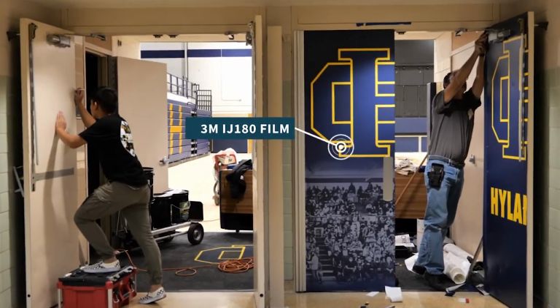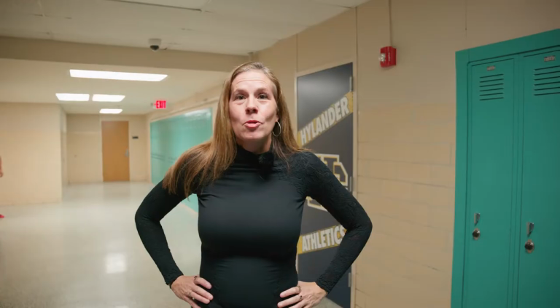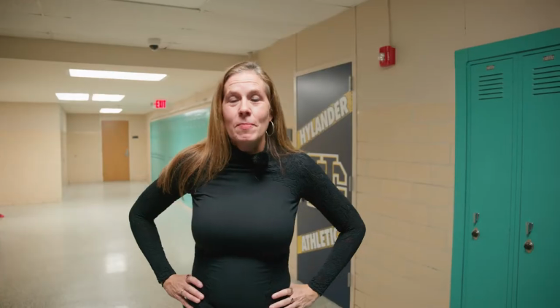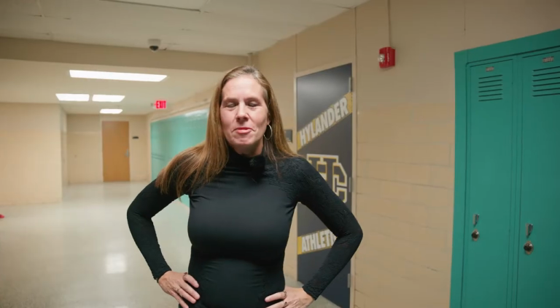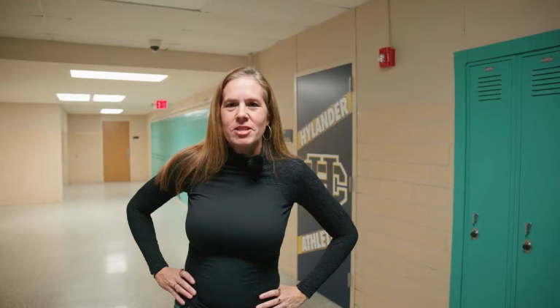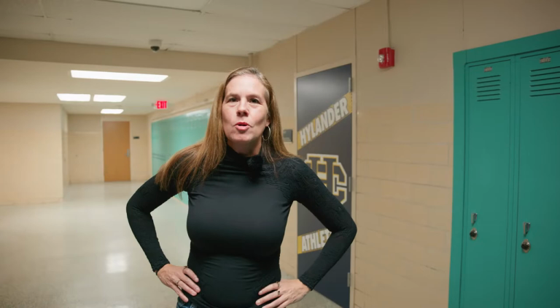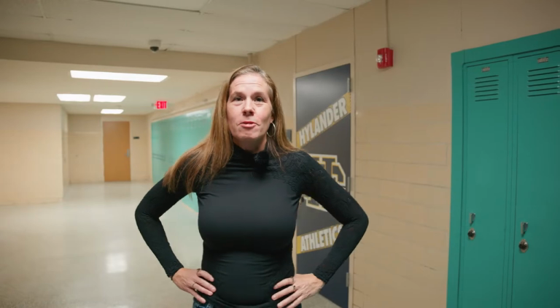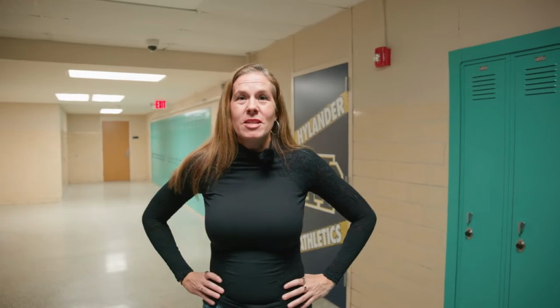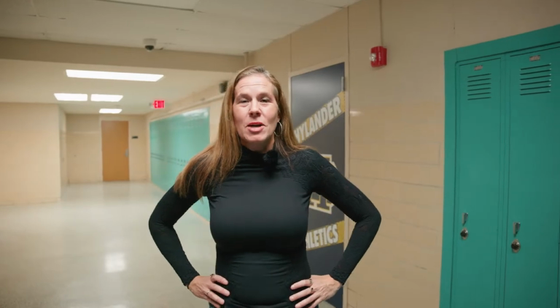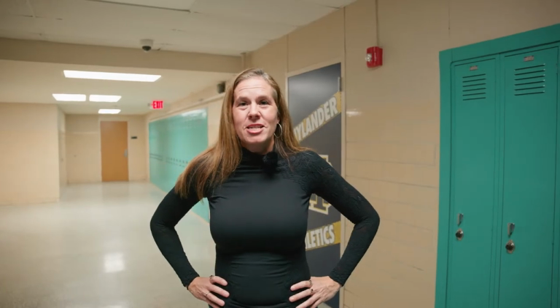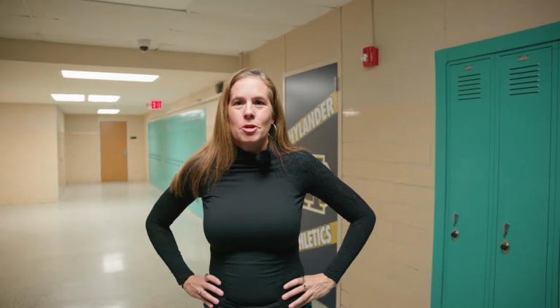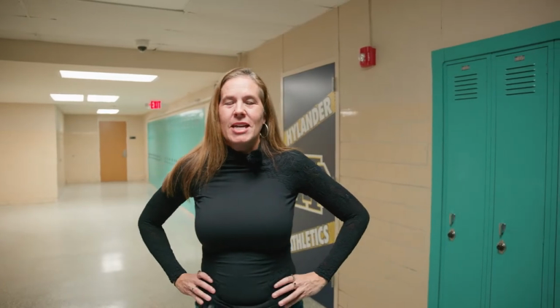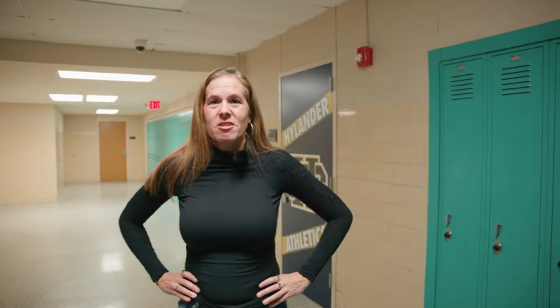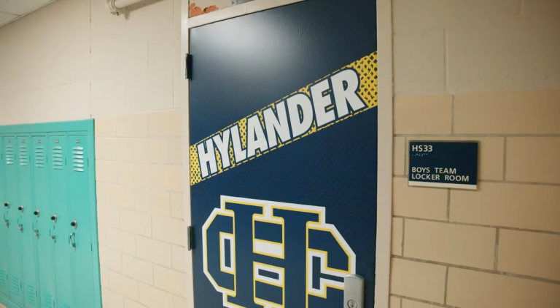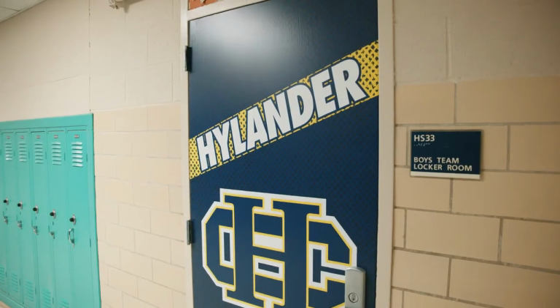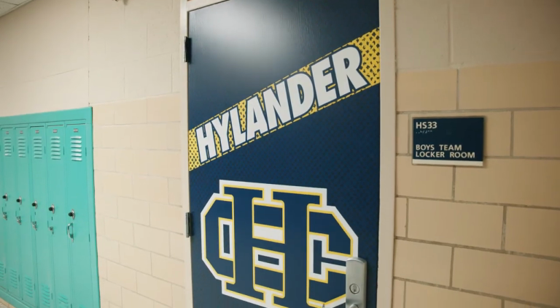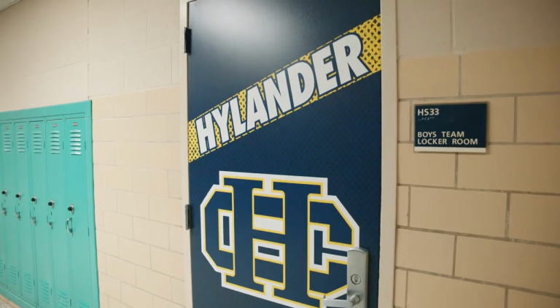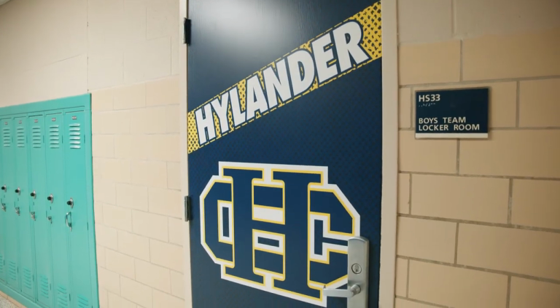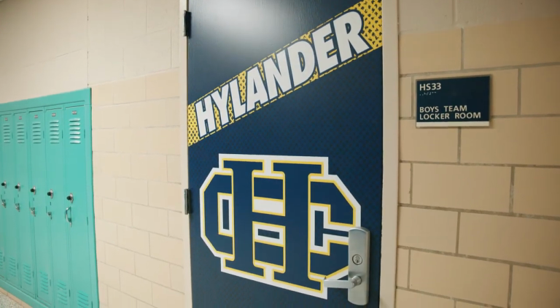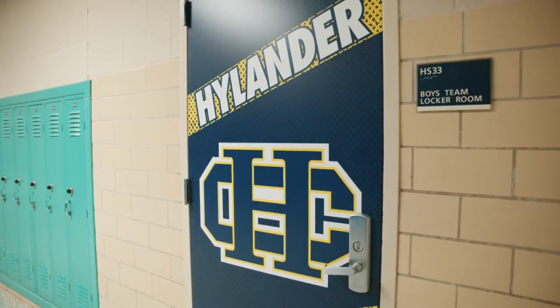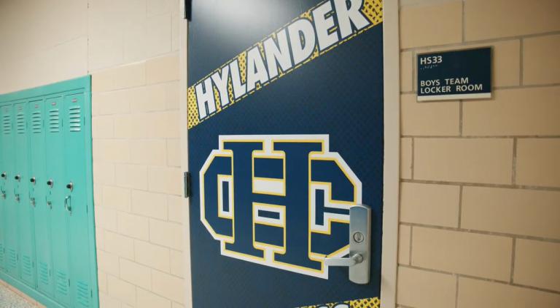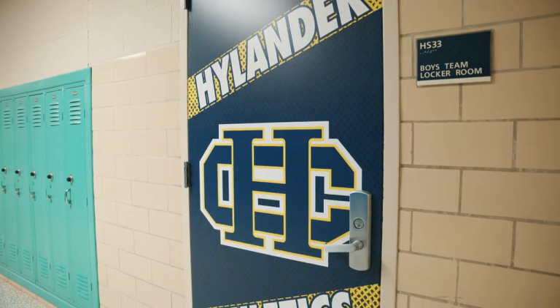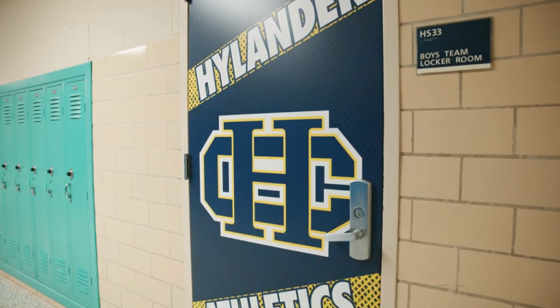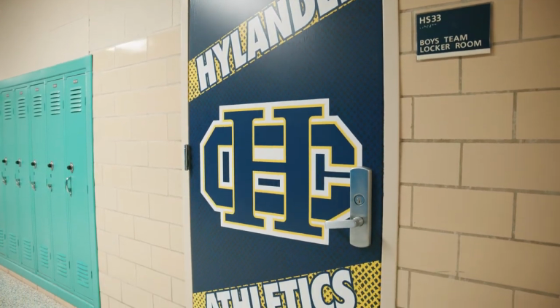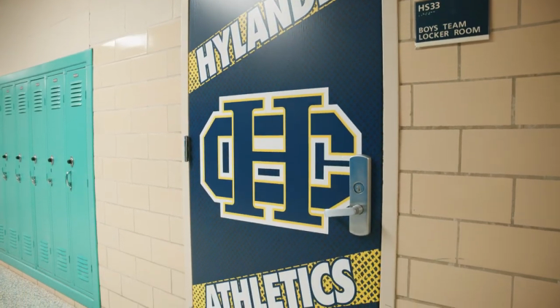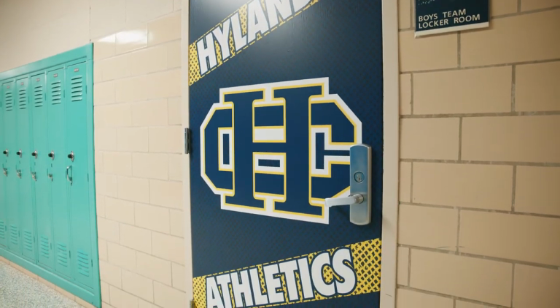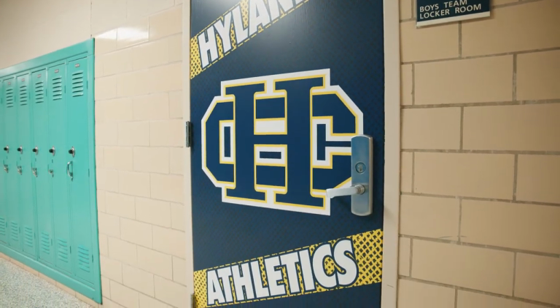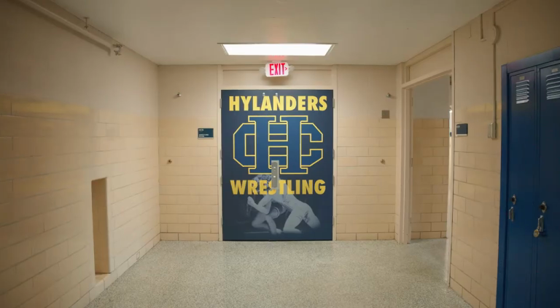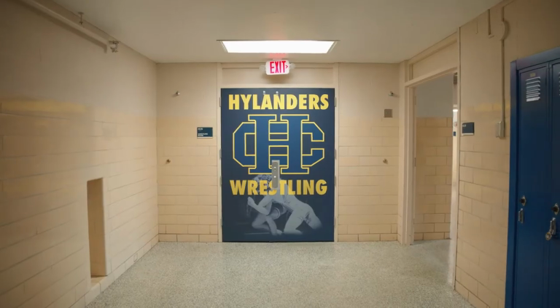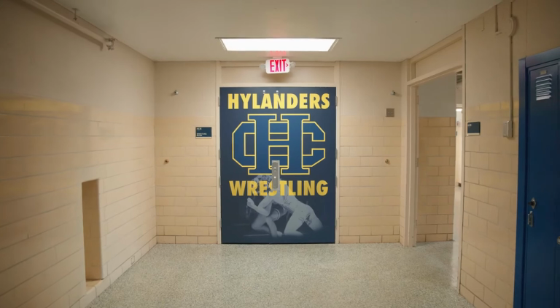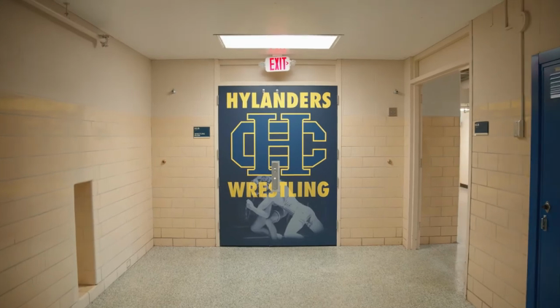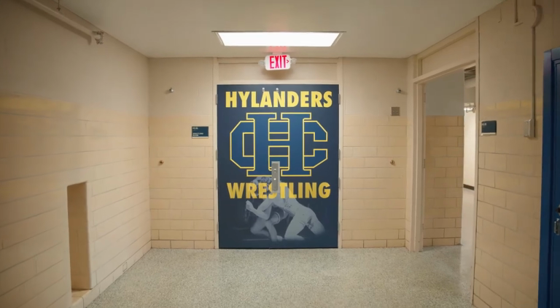We met with this school and they really wanted to showcase their activities. What better way than to hype up all their athletics? Take a look at those doors.